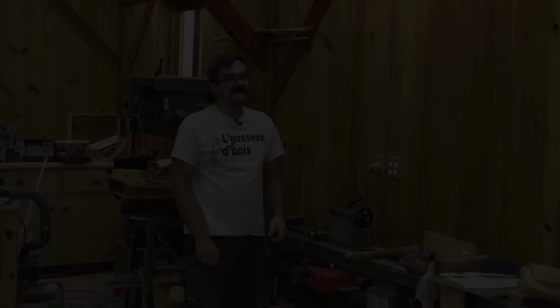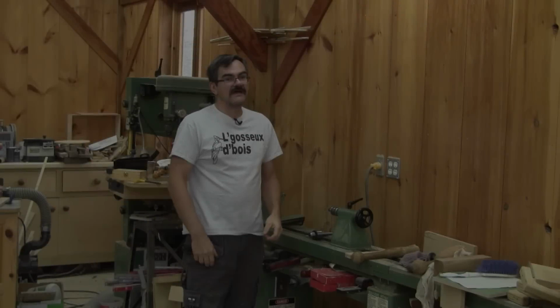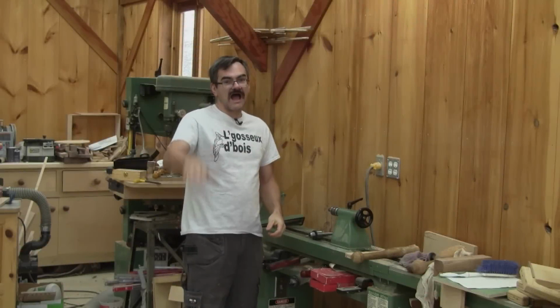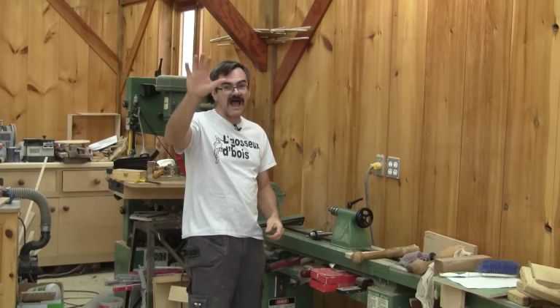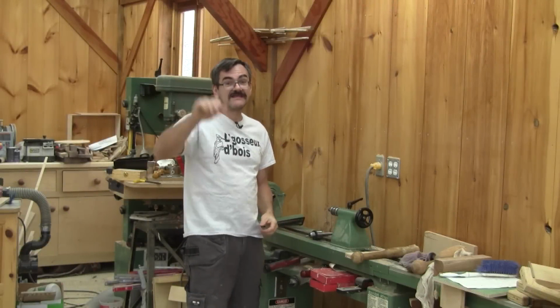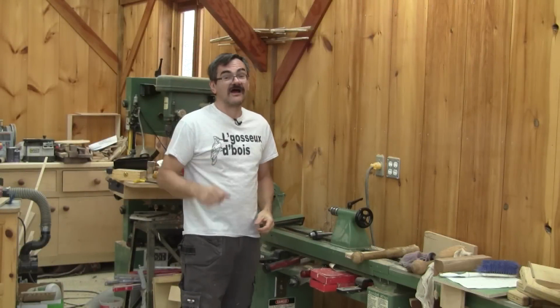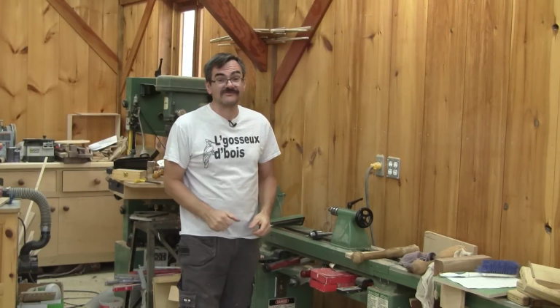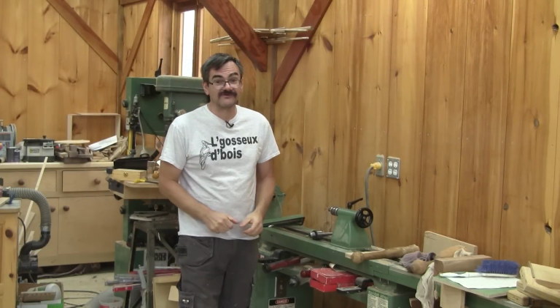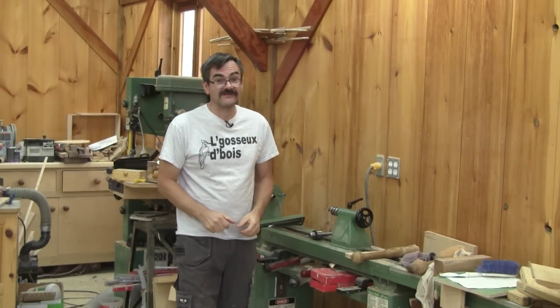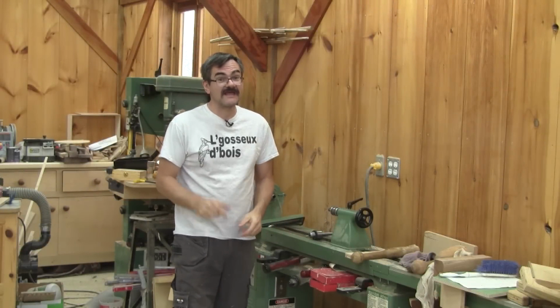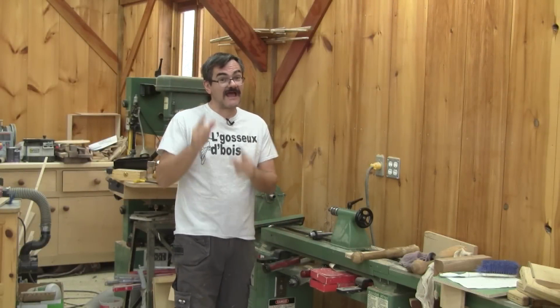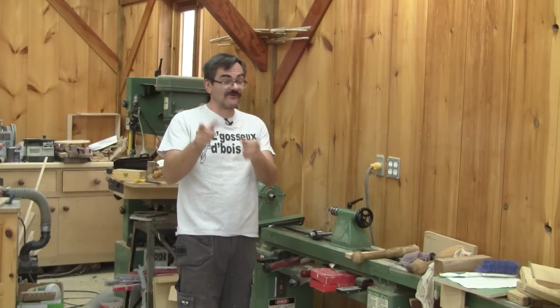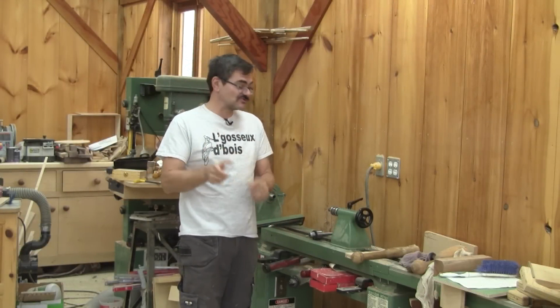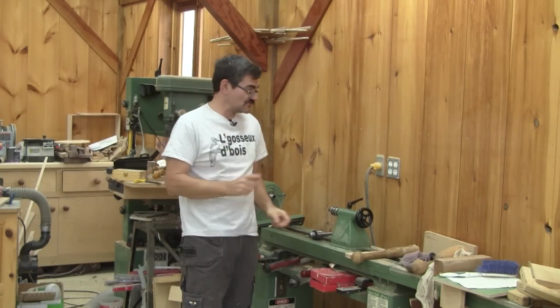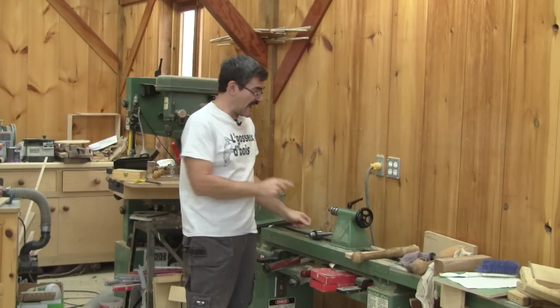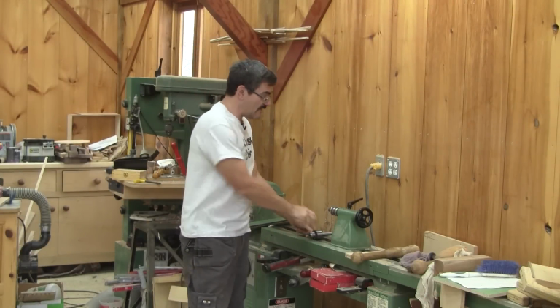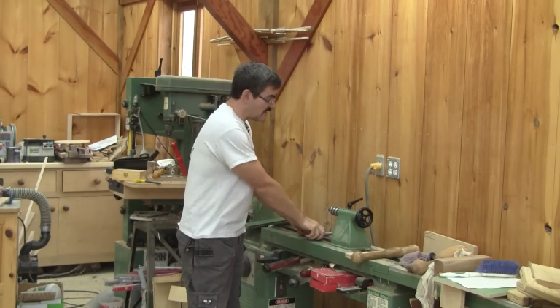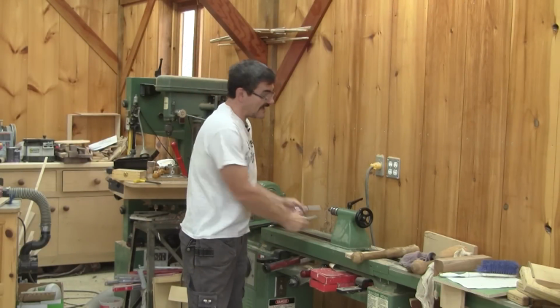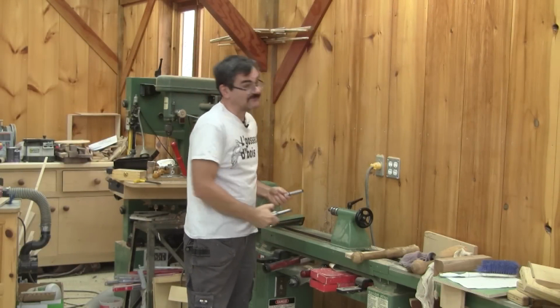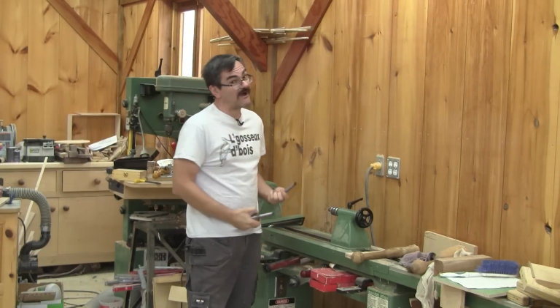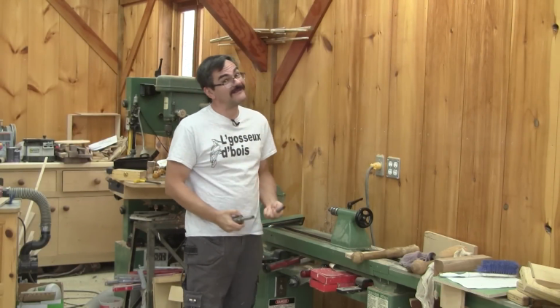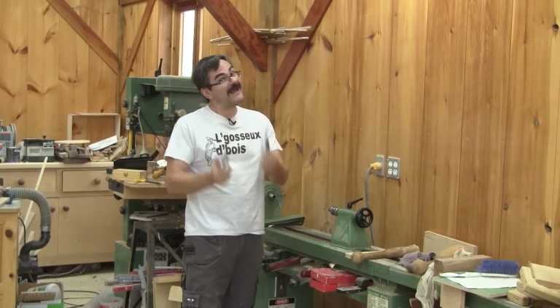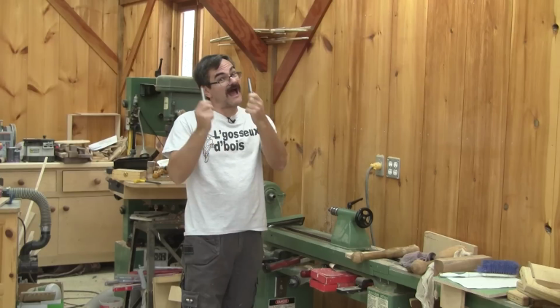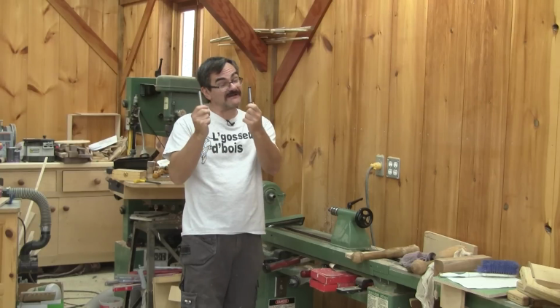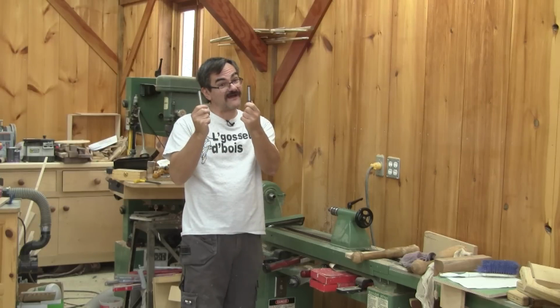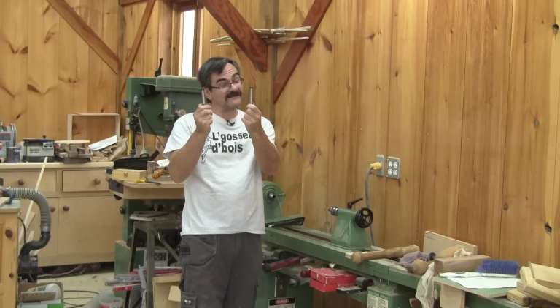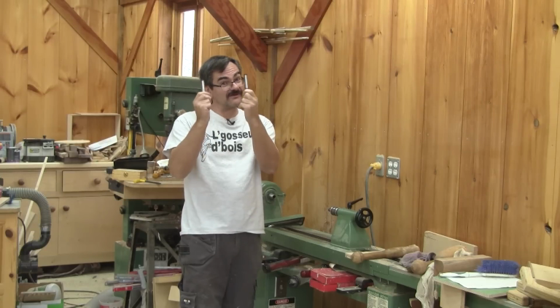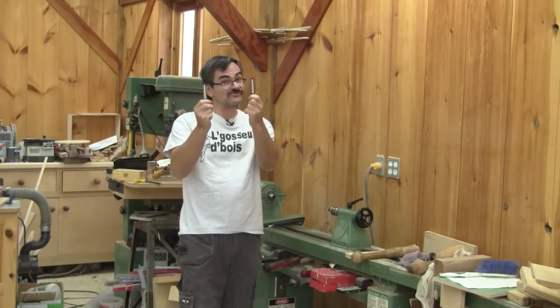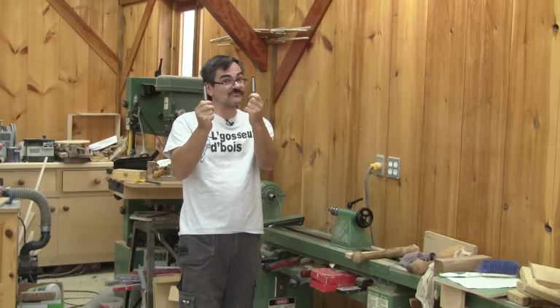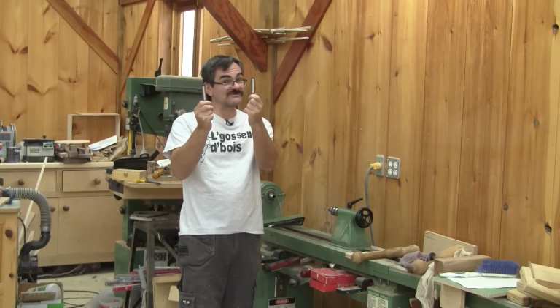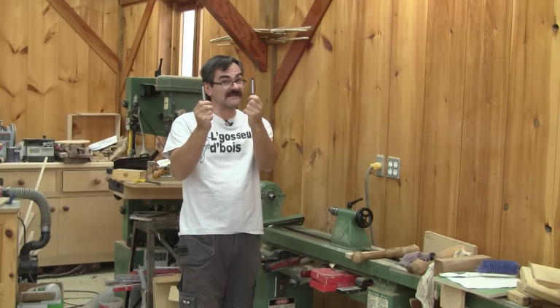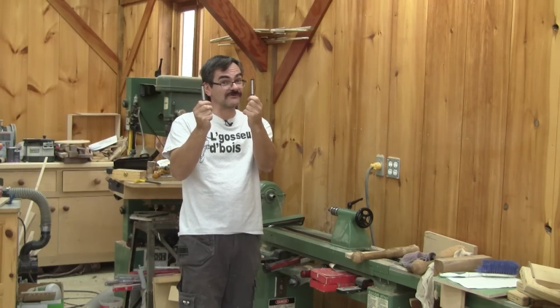Hi! On The Intaker today, I'm going to show you how and why I modified those two Morse tappers.